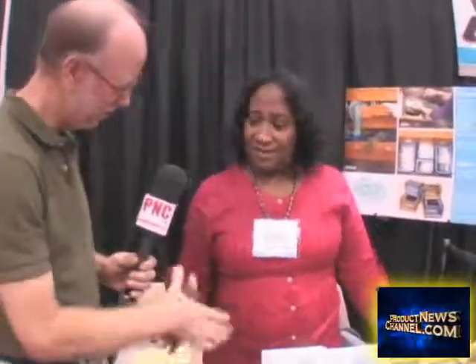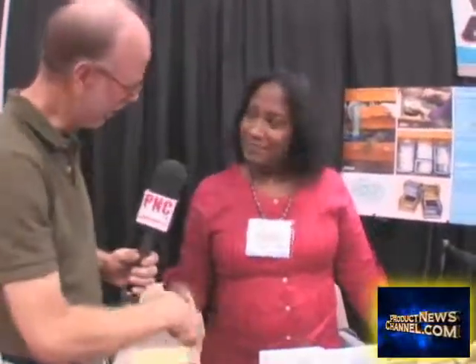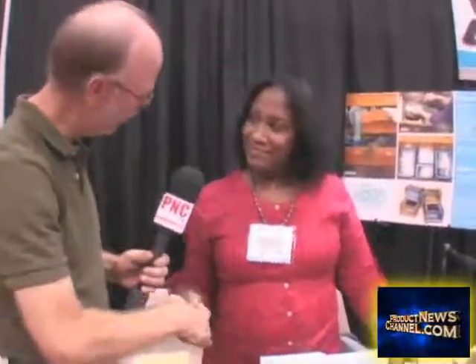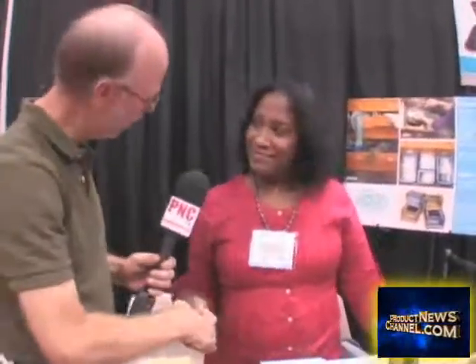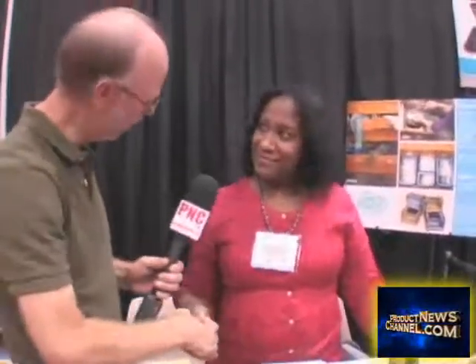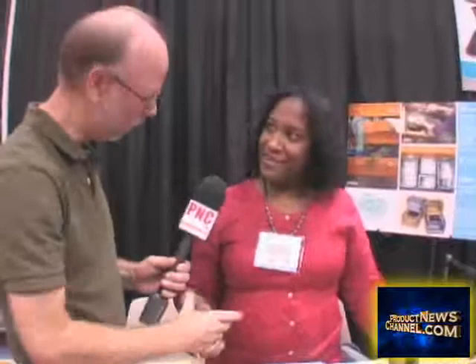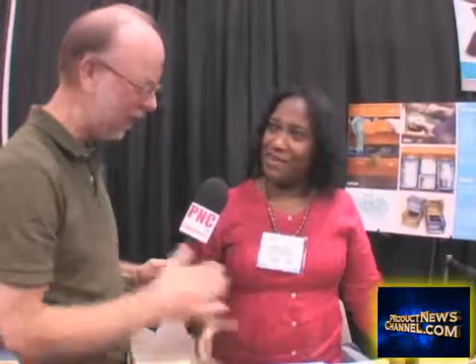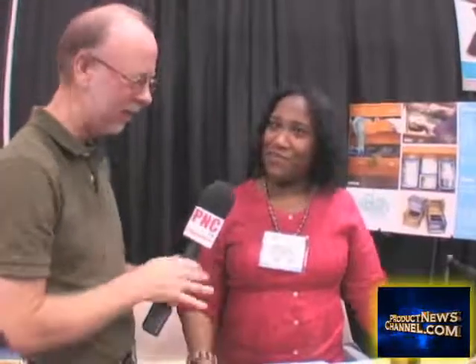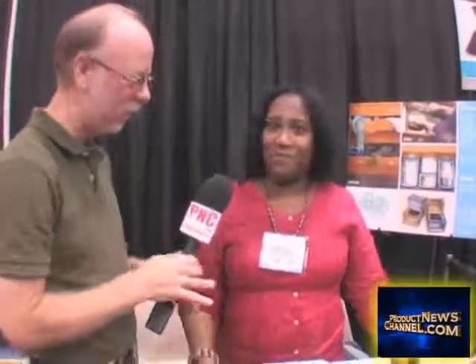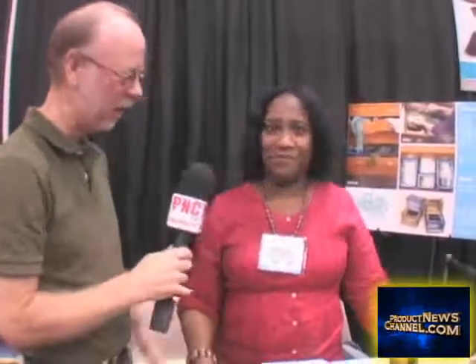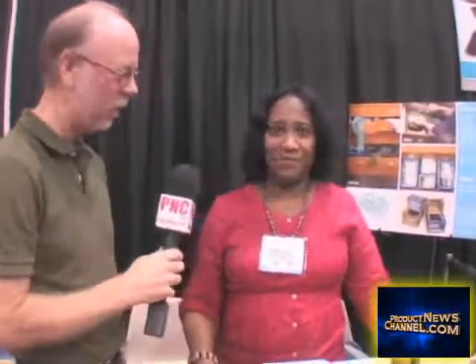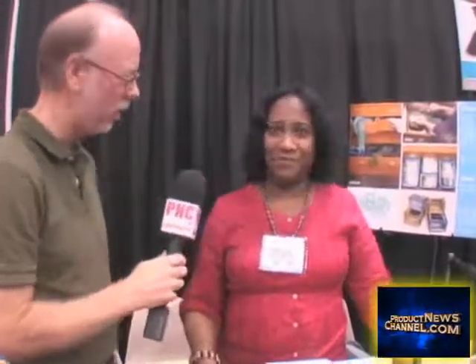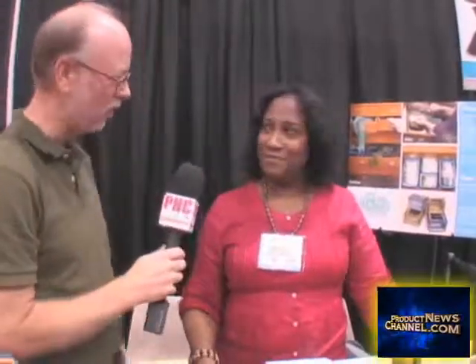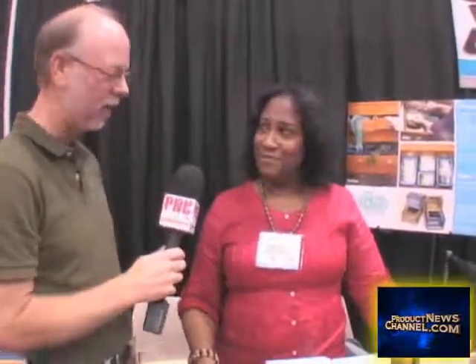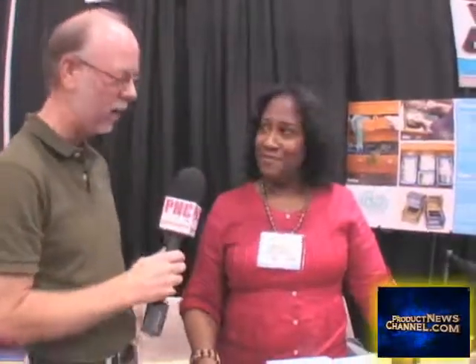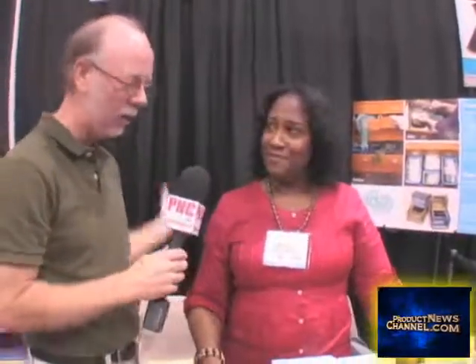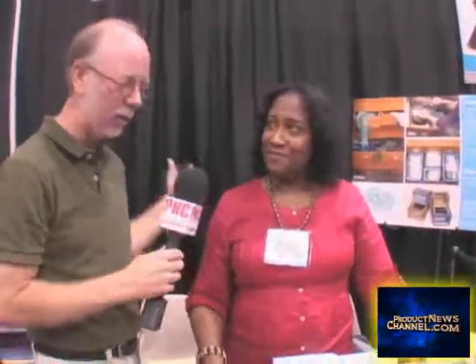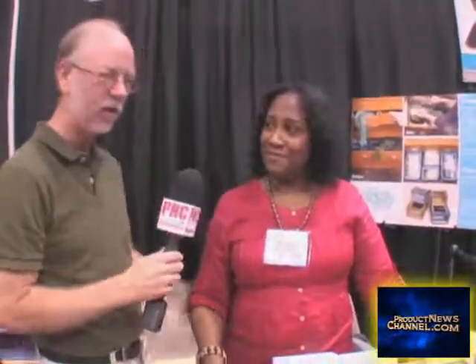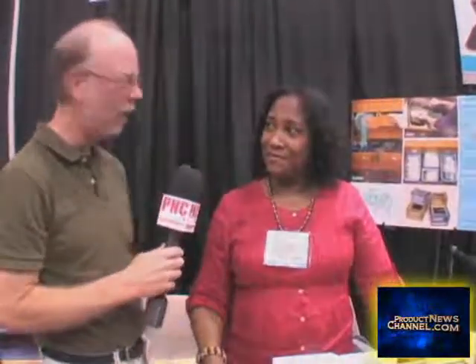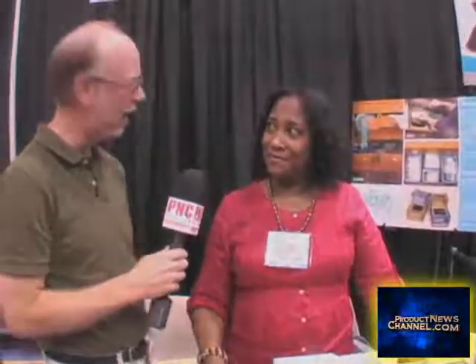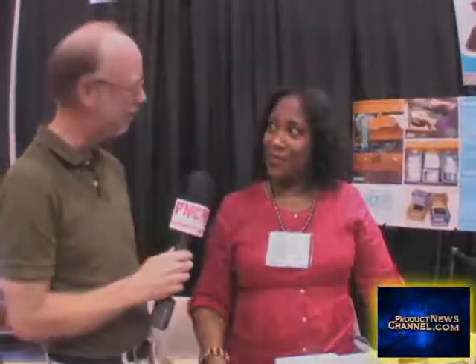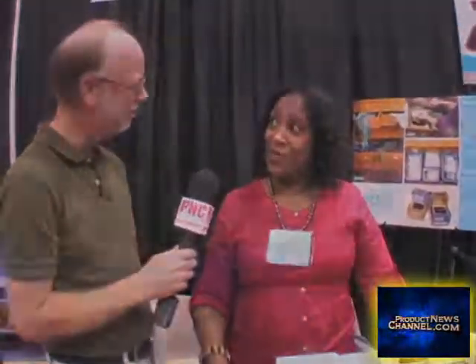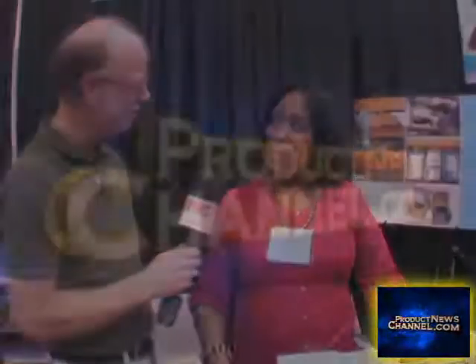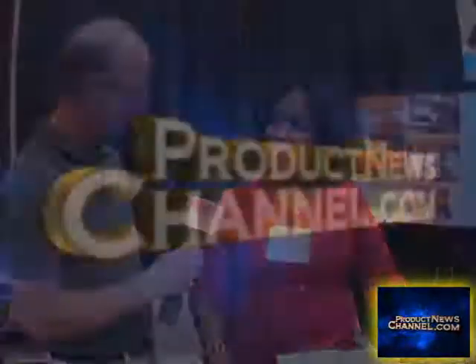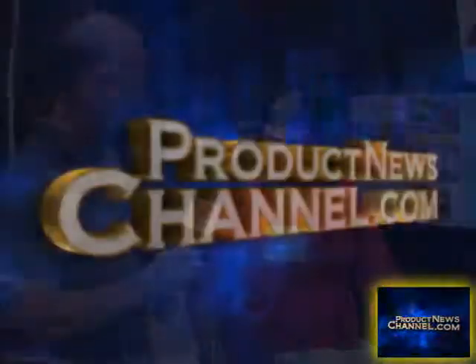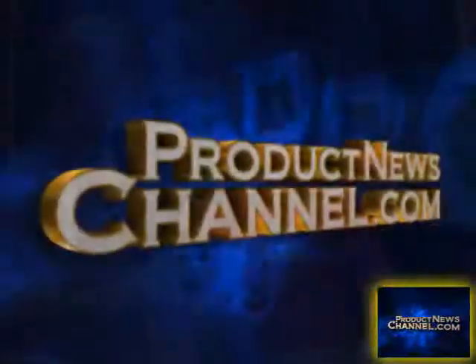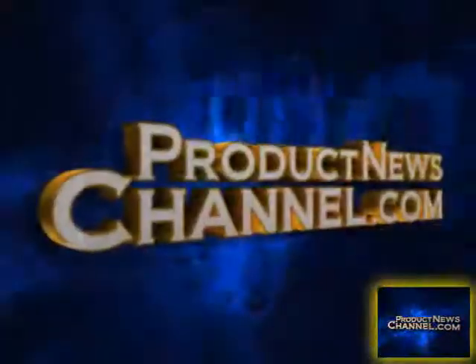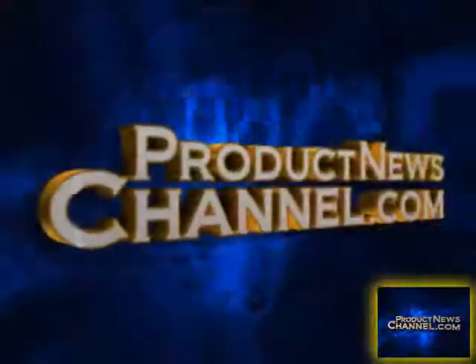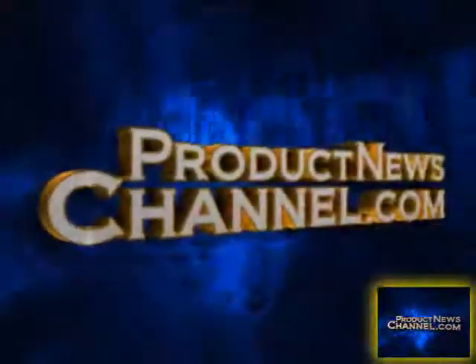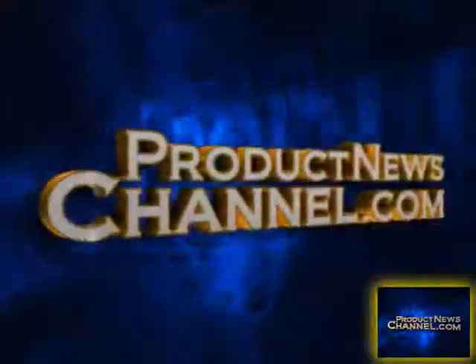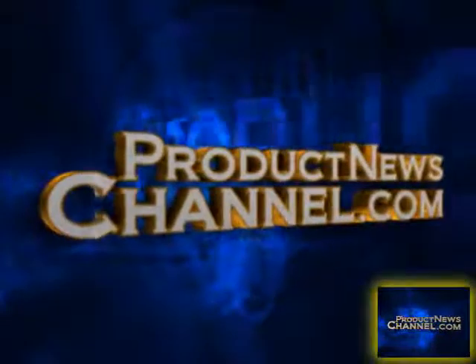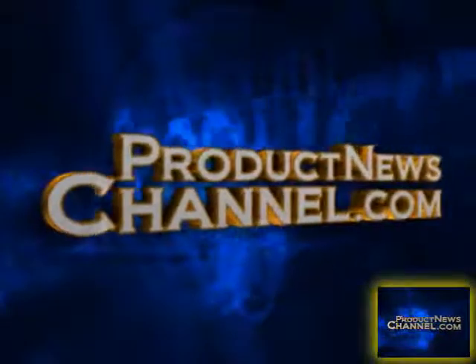Thank you, Carol. Wonderful product. Thank you — we look forward to watching it grow and we'll help you get the word out.